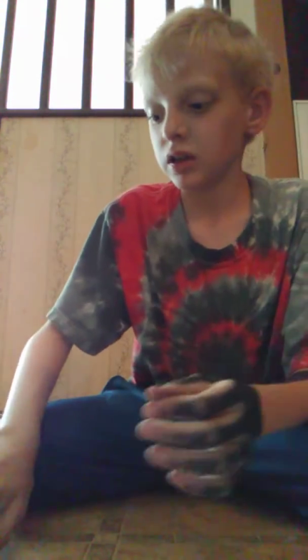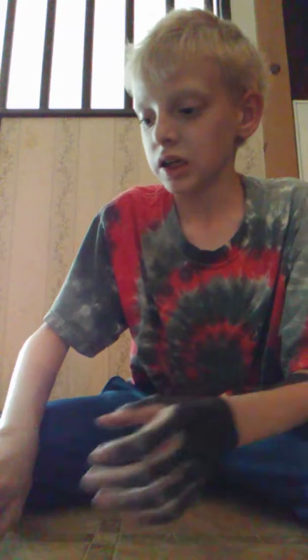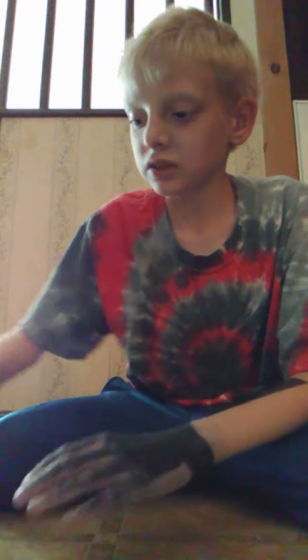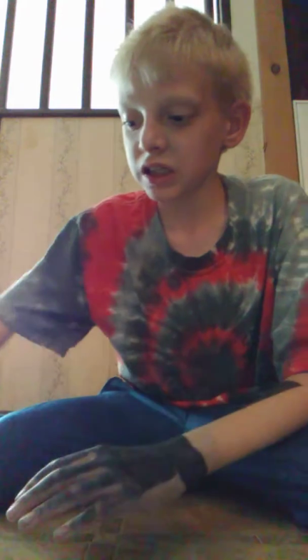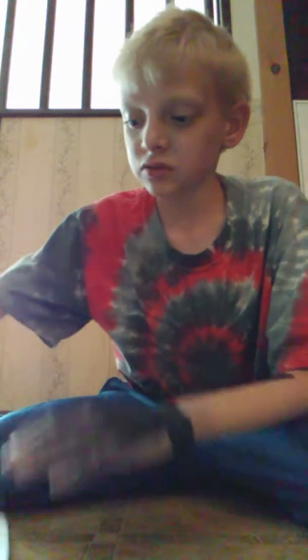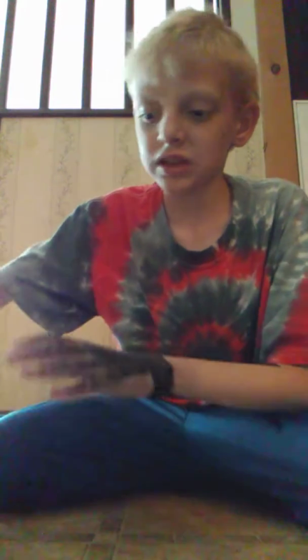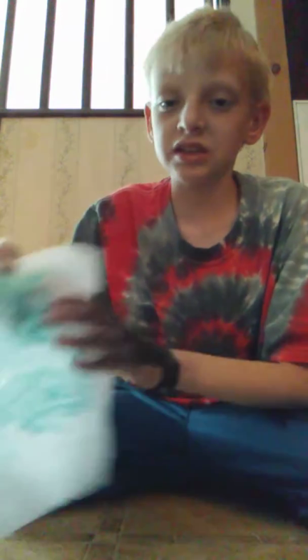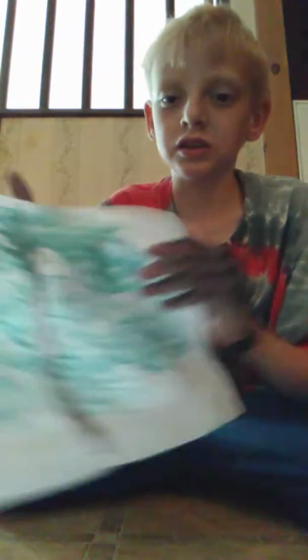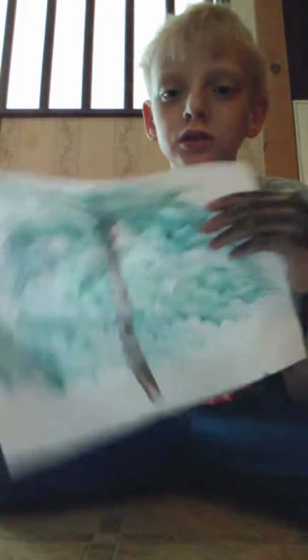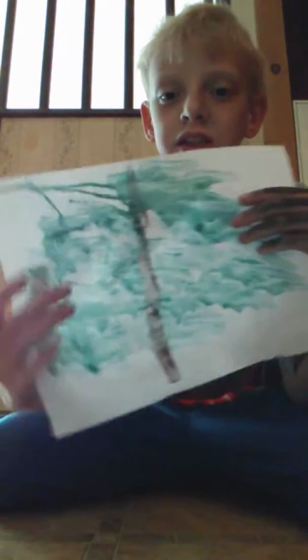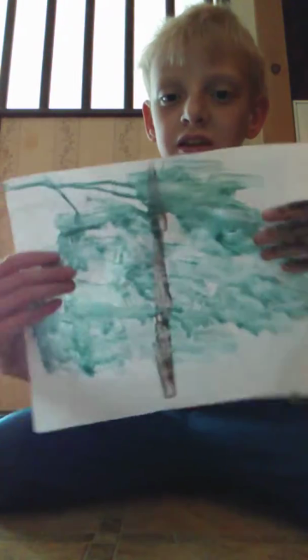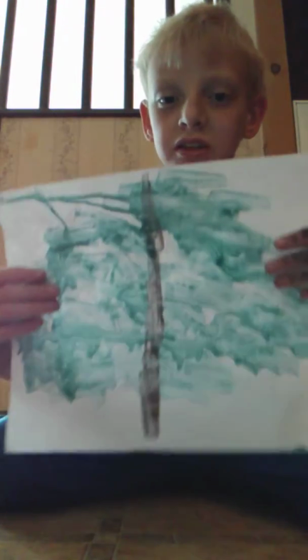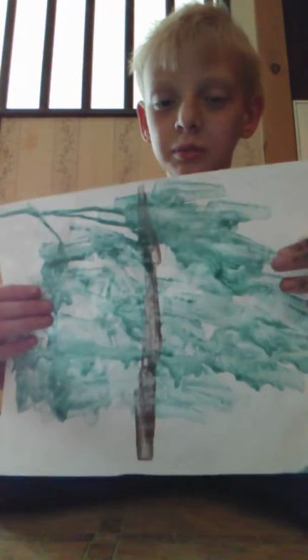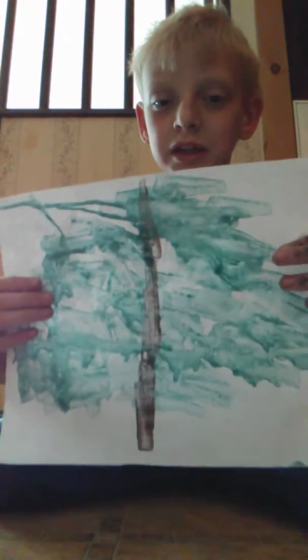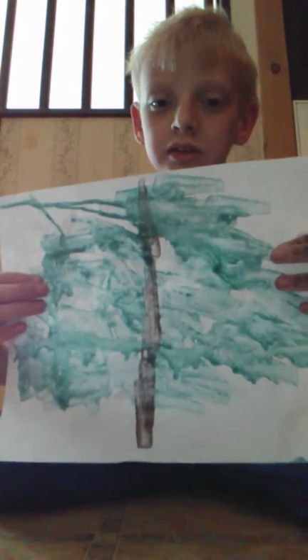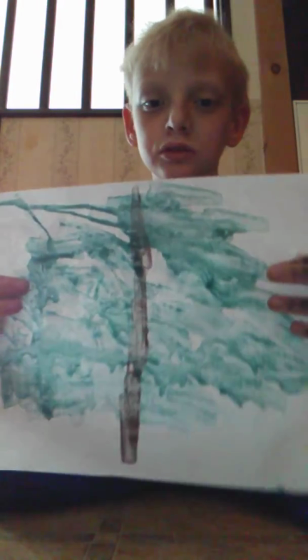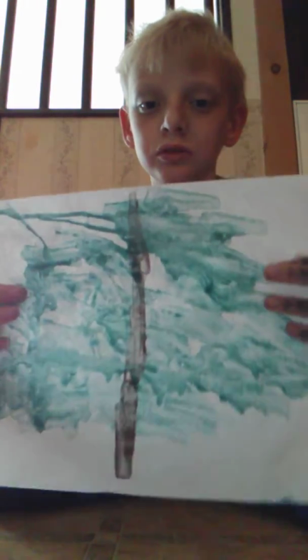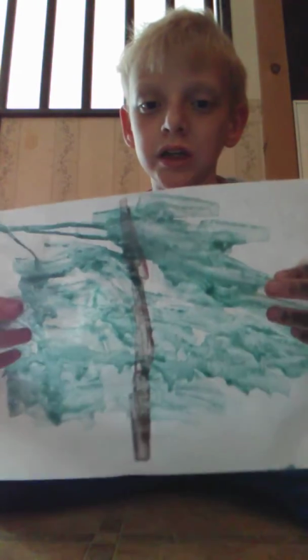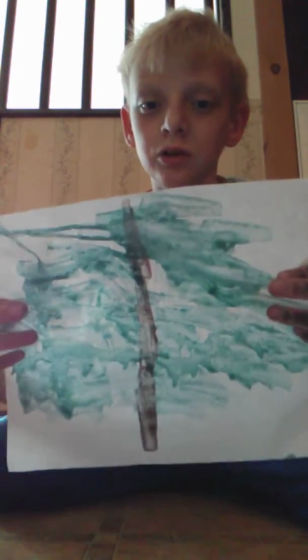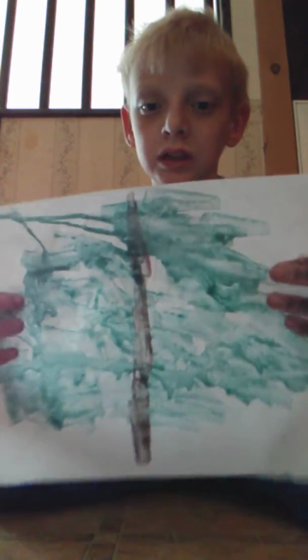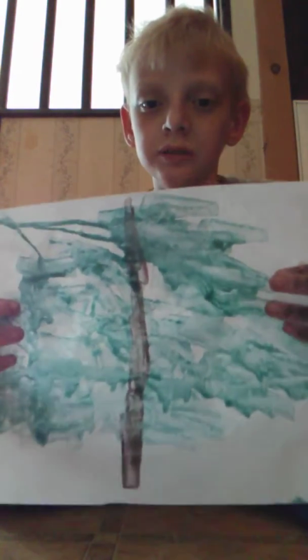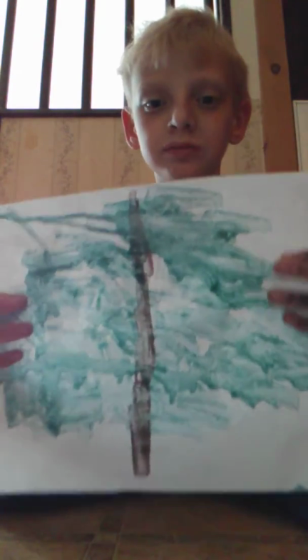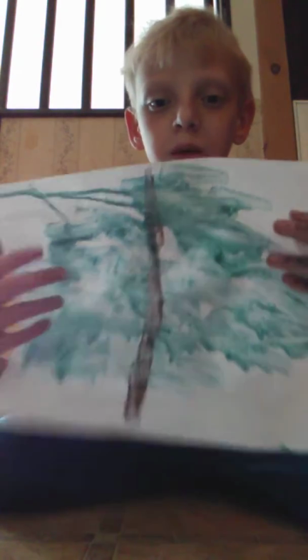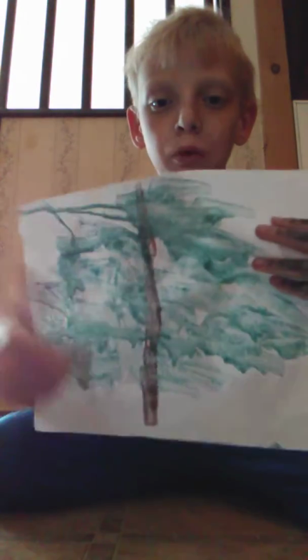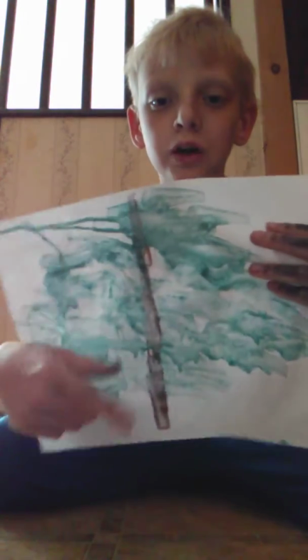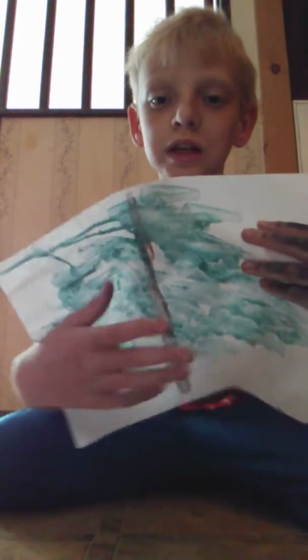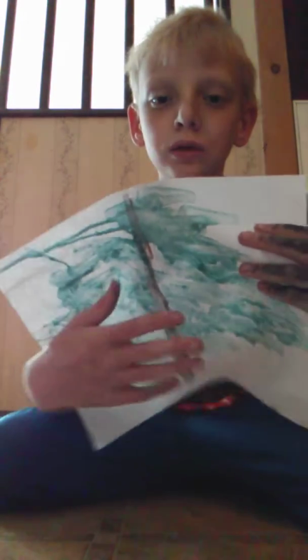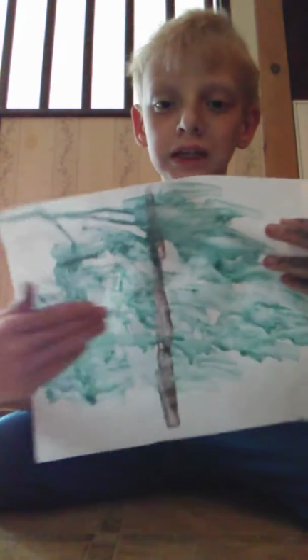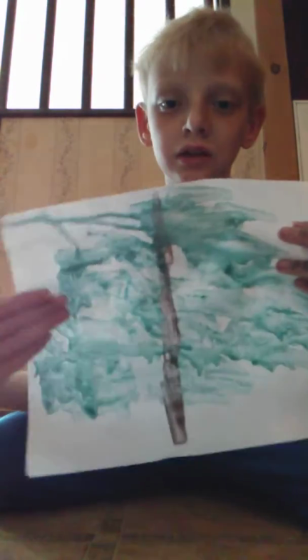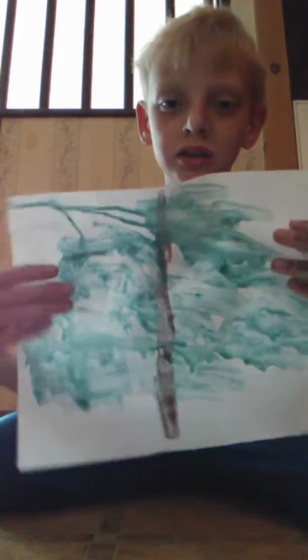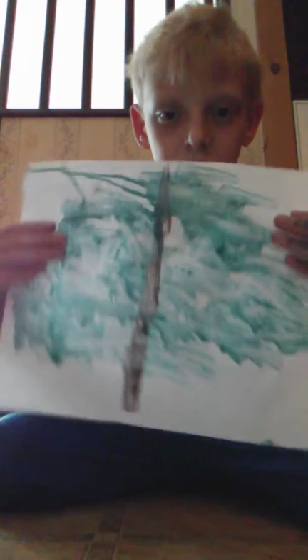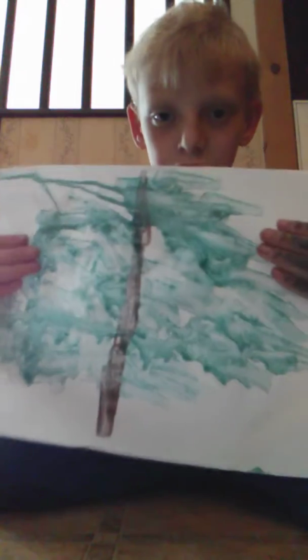And this one is a tree I did. I painted a tree right here. Brown and green — it's a tree.